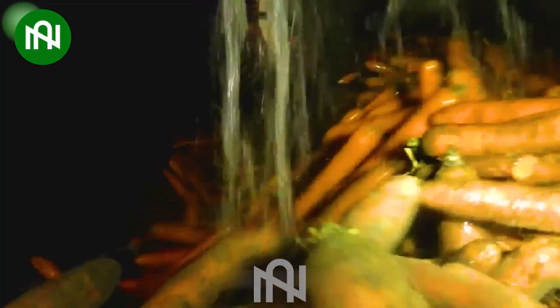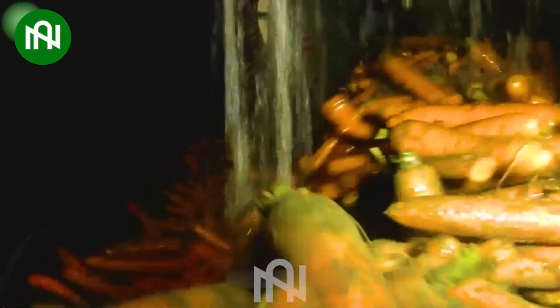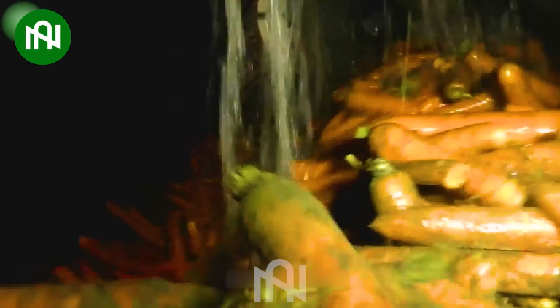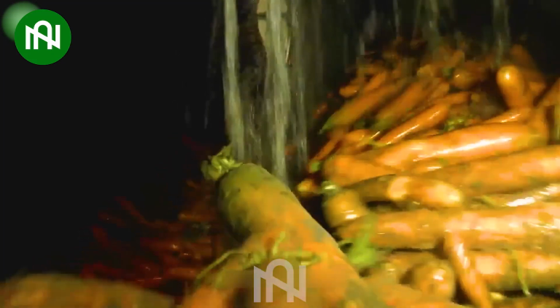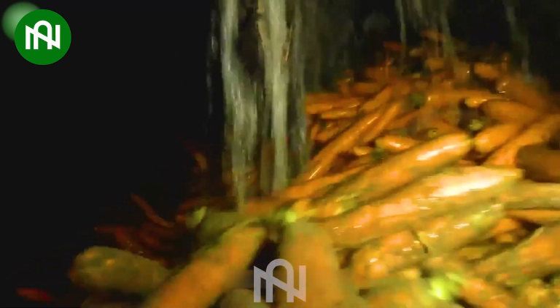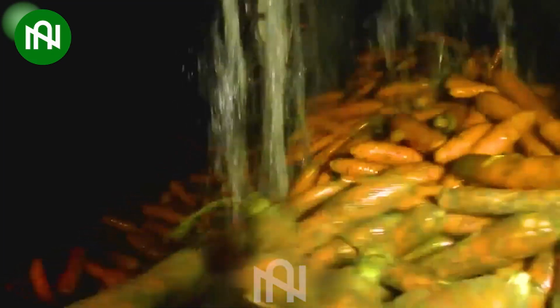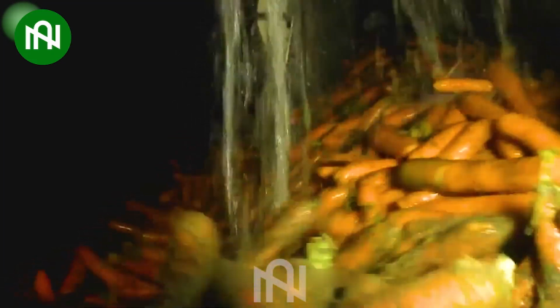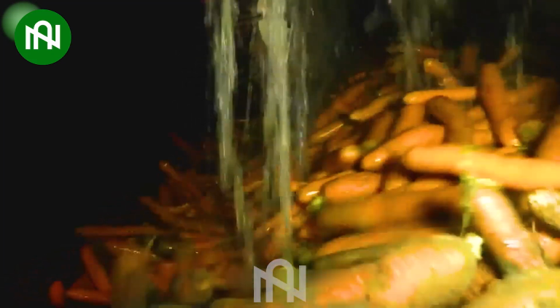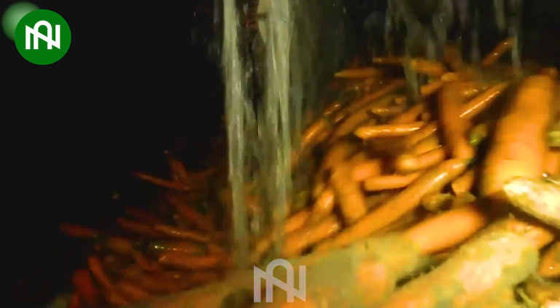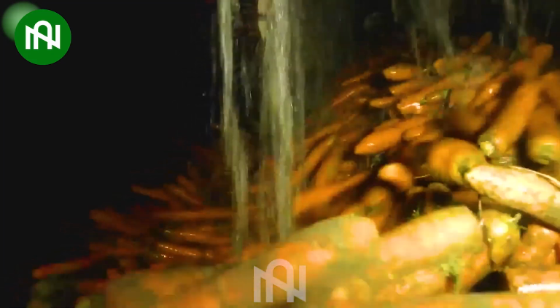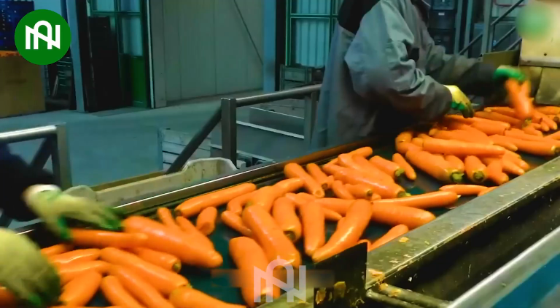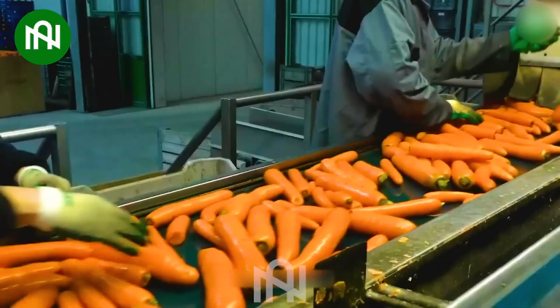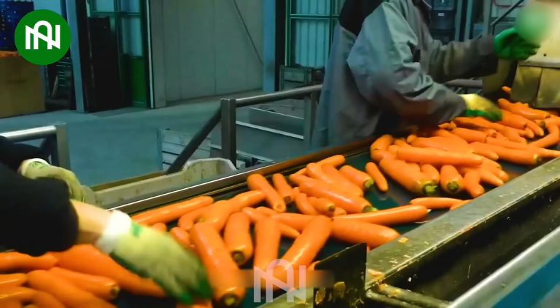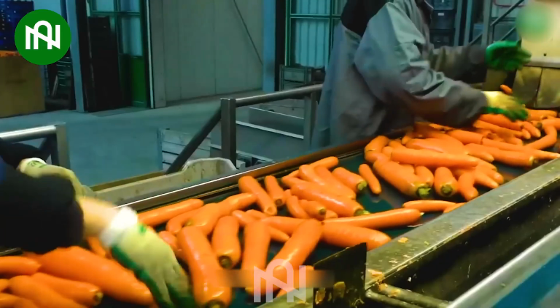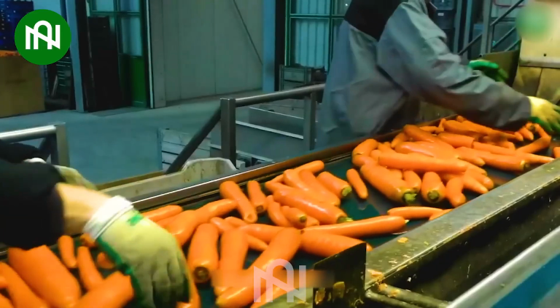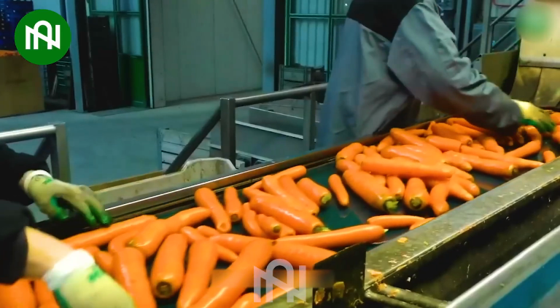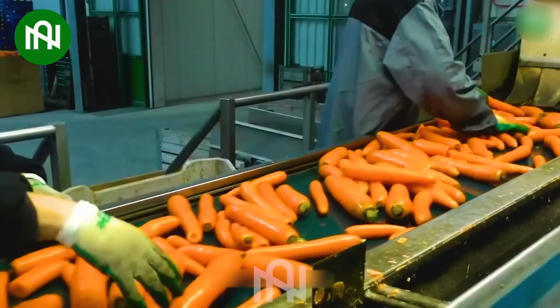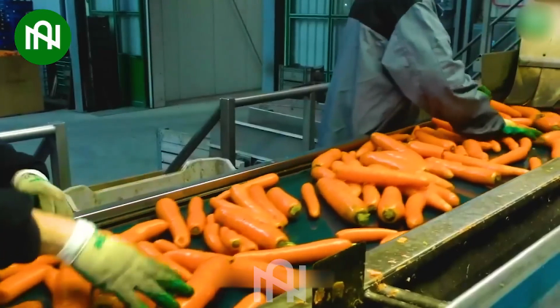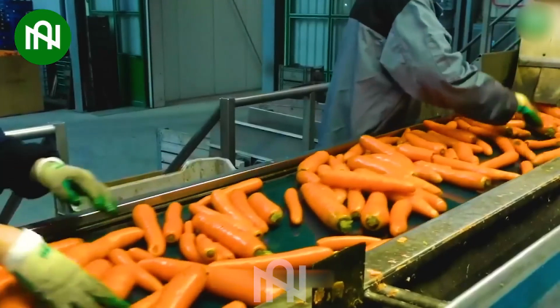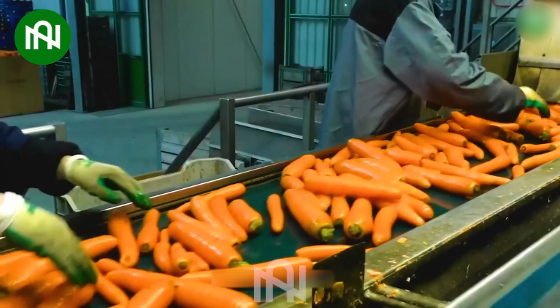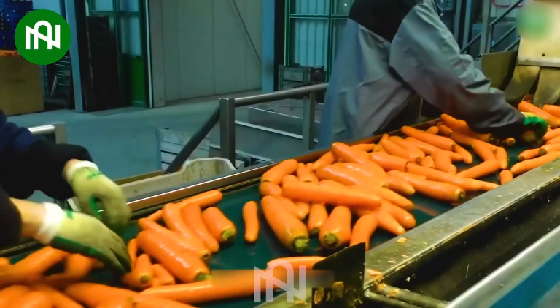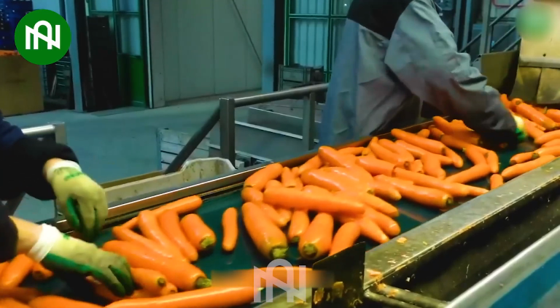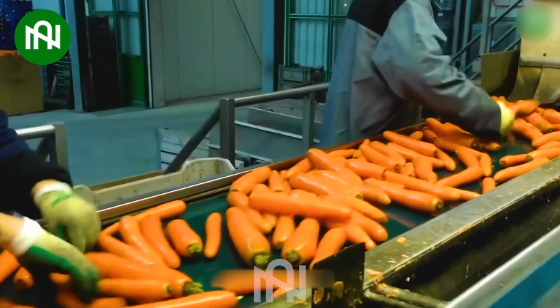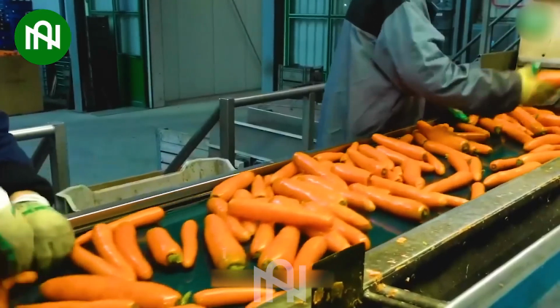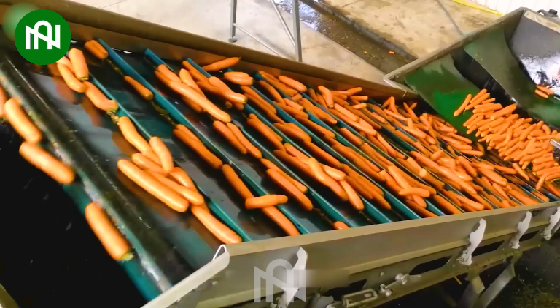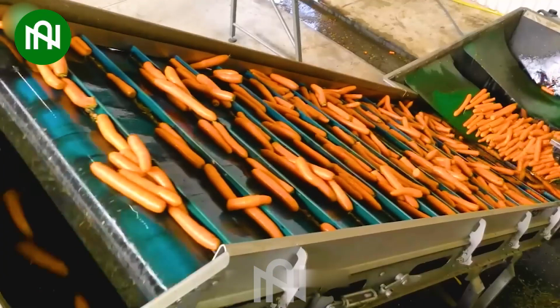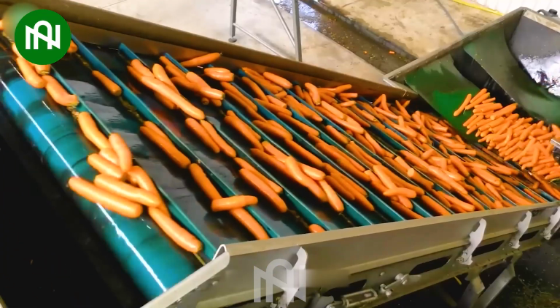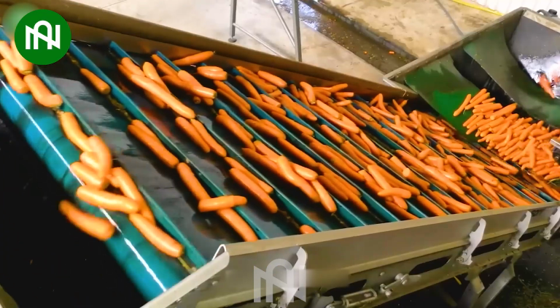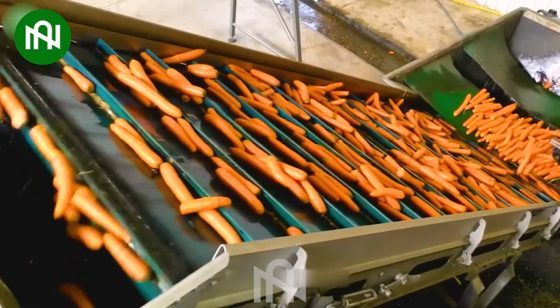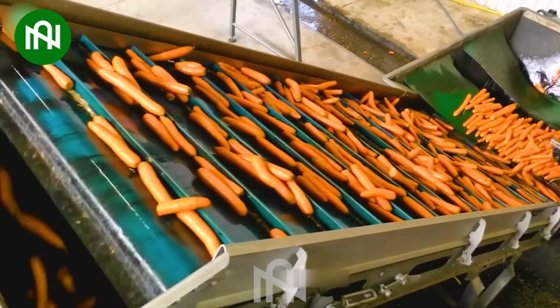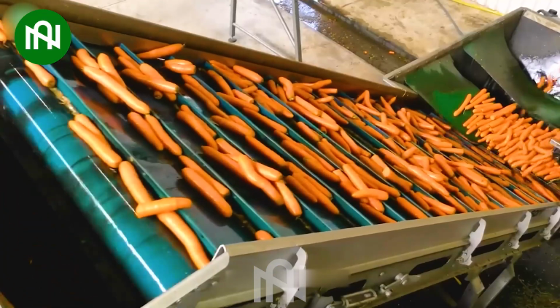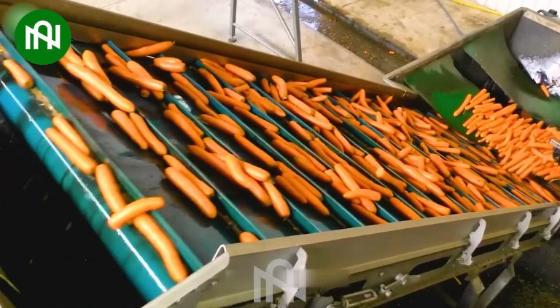The carrots are sorted and washed before packaging, and you'll surely get the highest quality carrots.